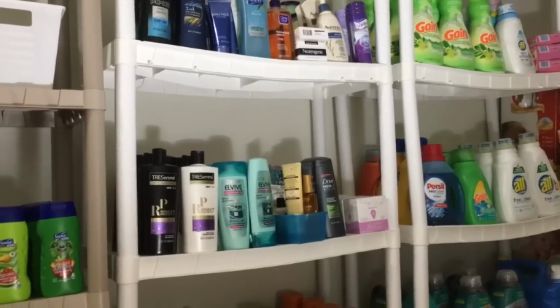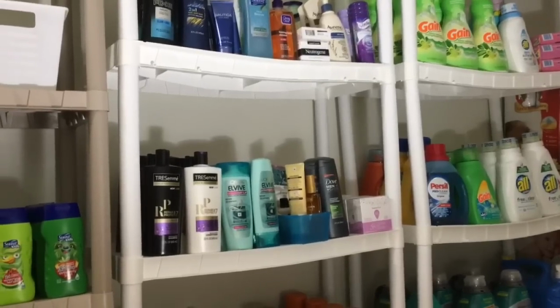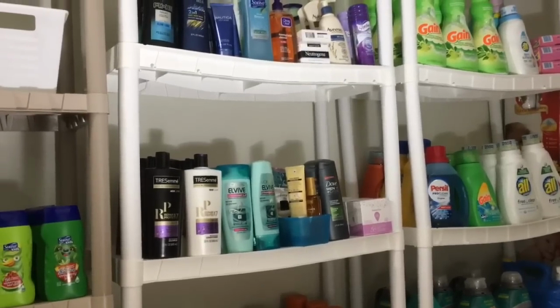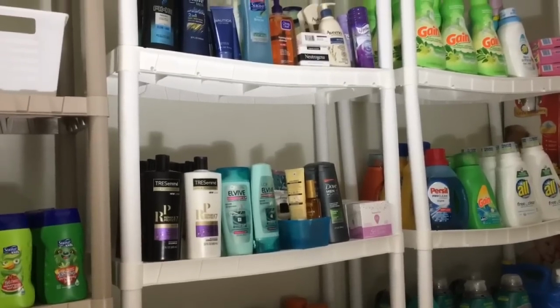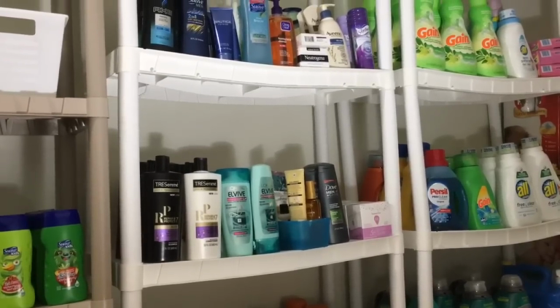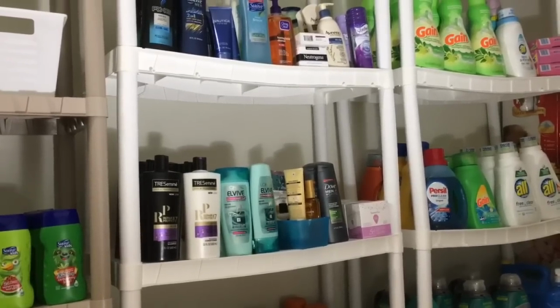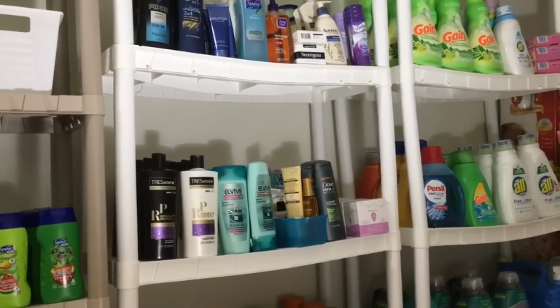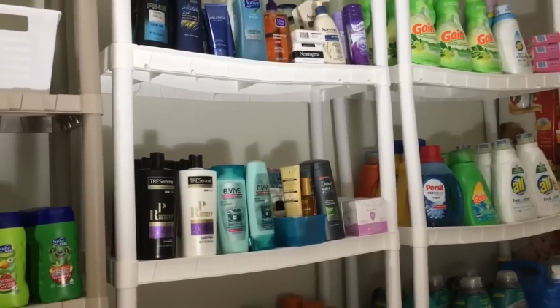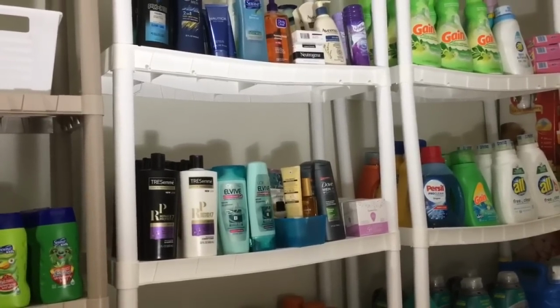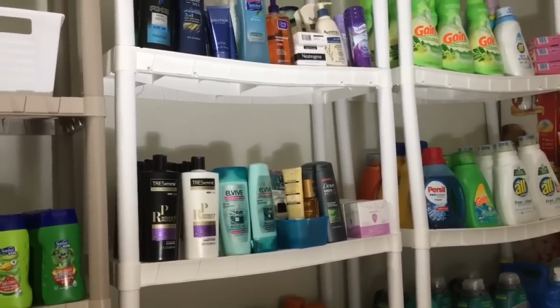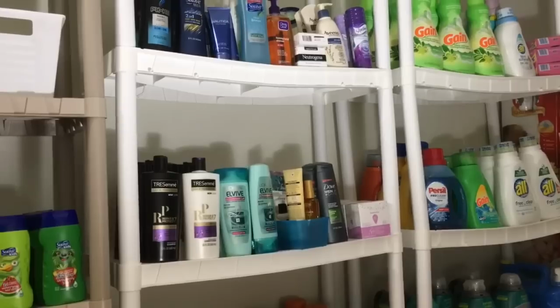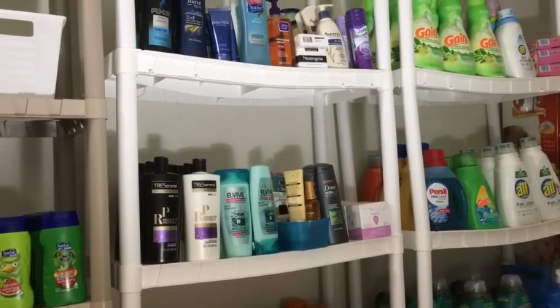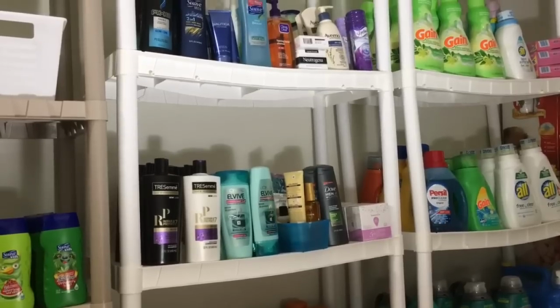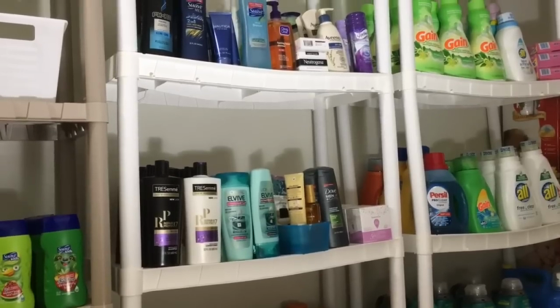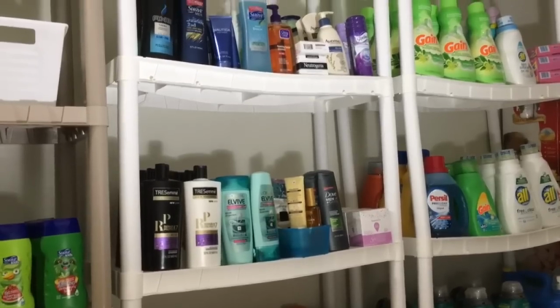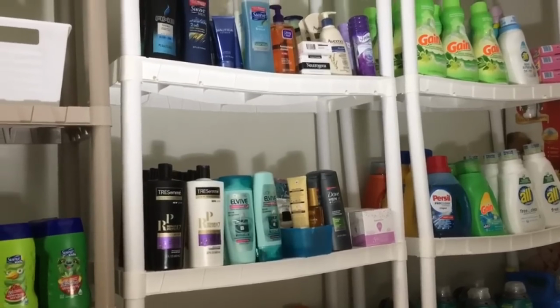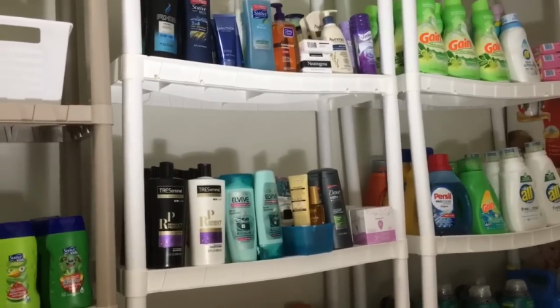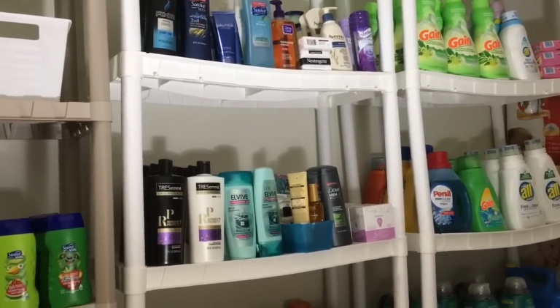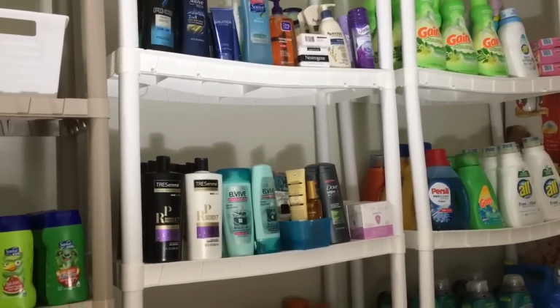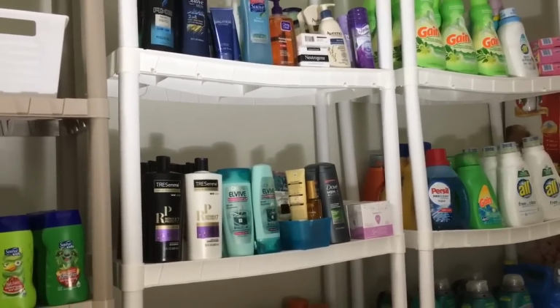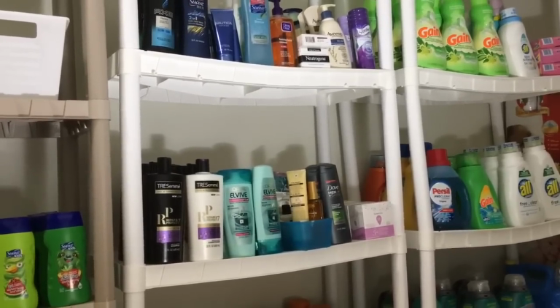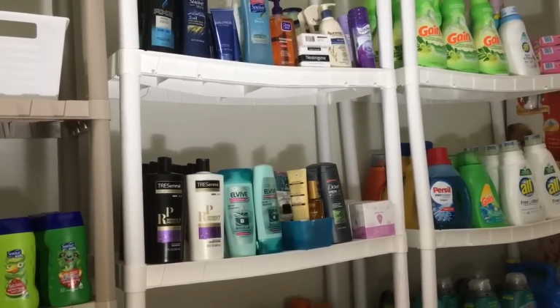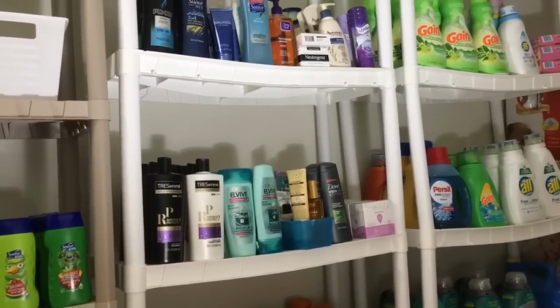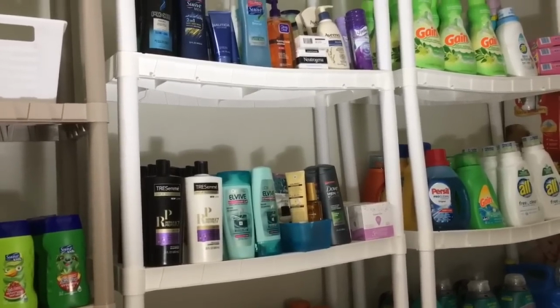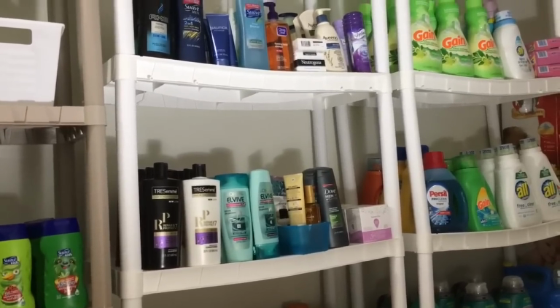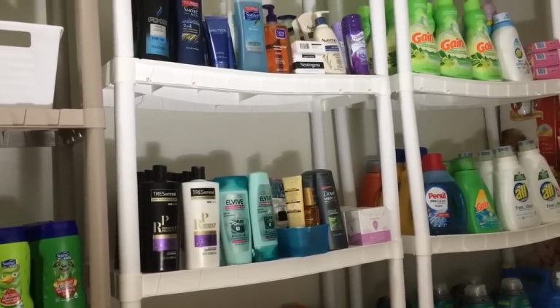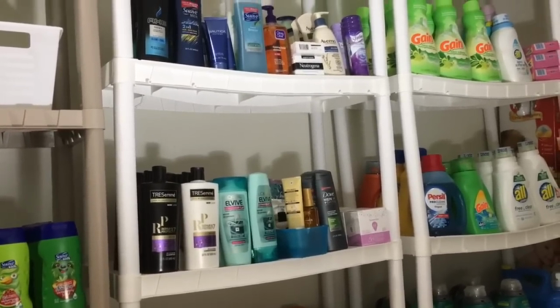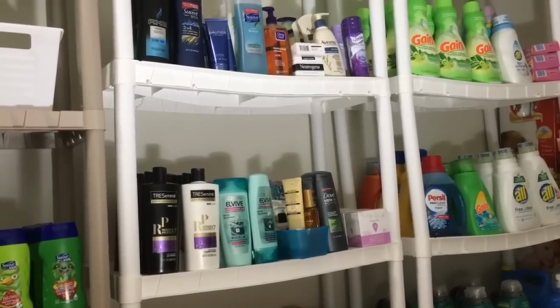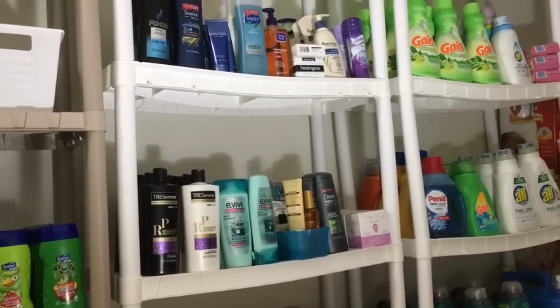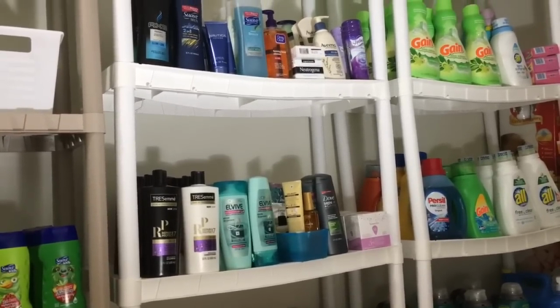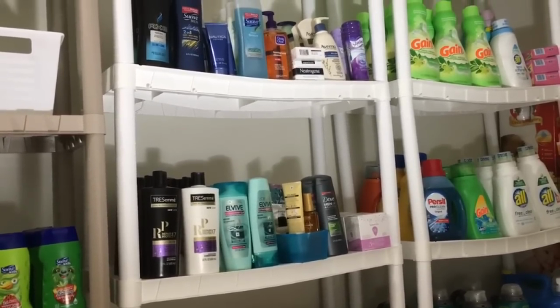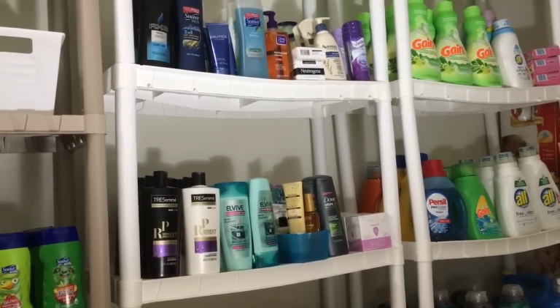Okay guys, that is it for my stockpile! Make sure you go check out everybody else in this collab, and I will see you guys in the next video. Thanks for watching!